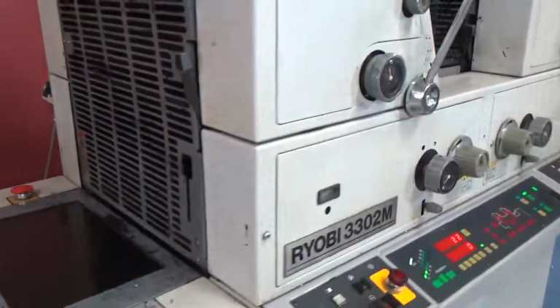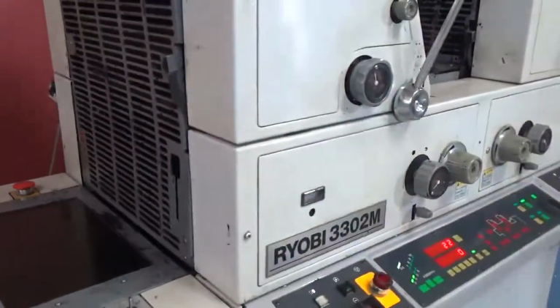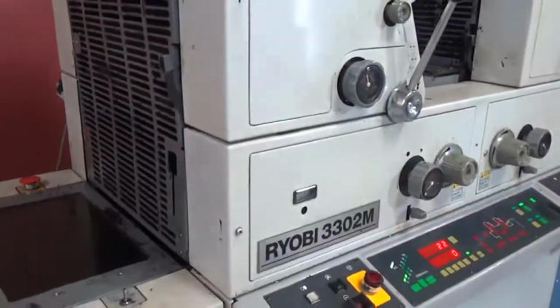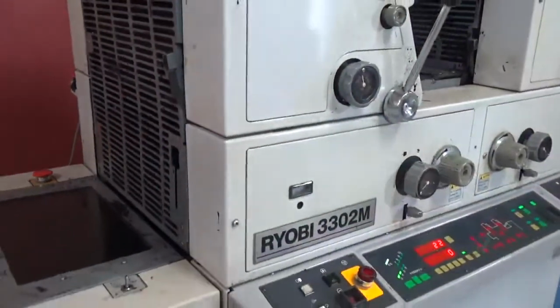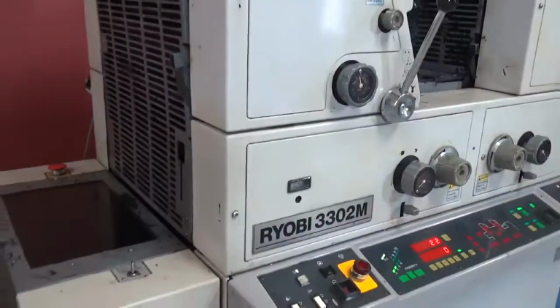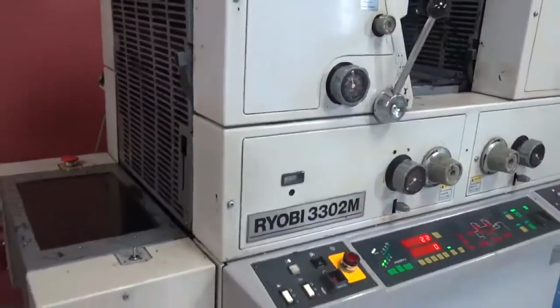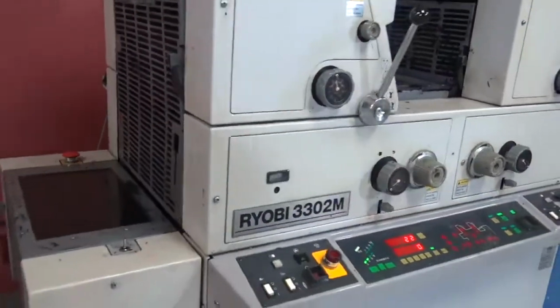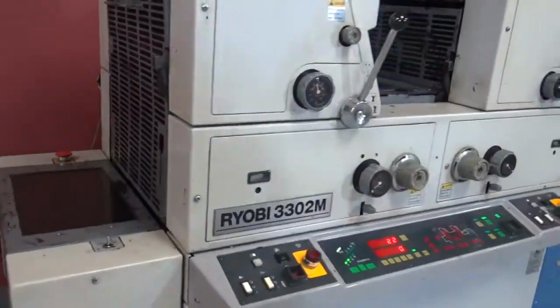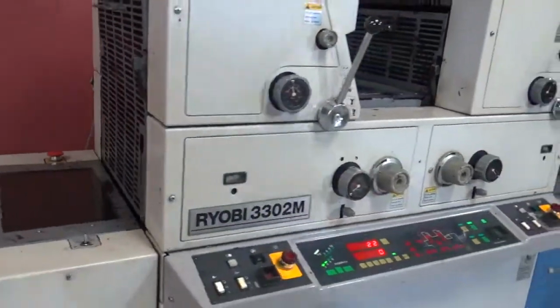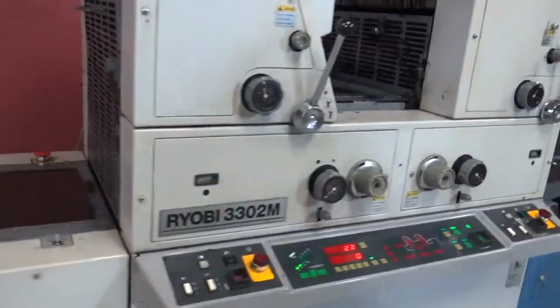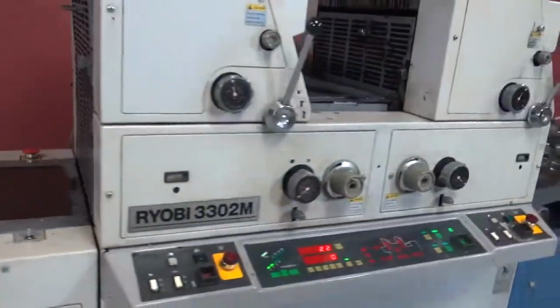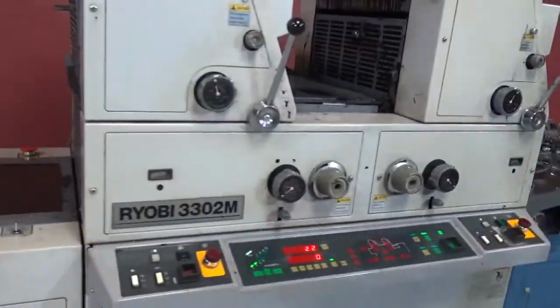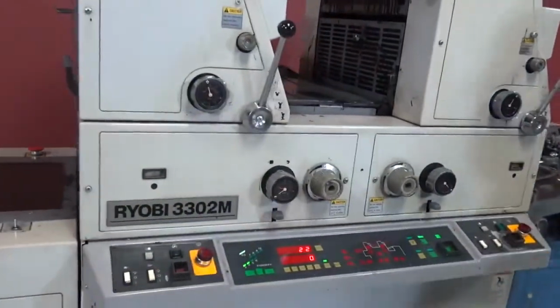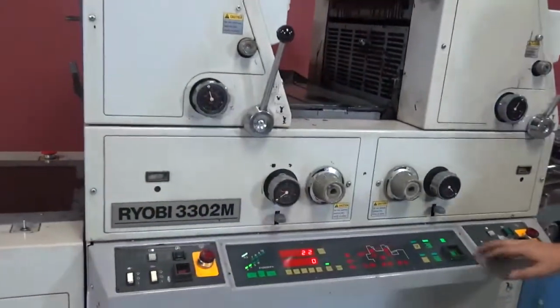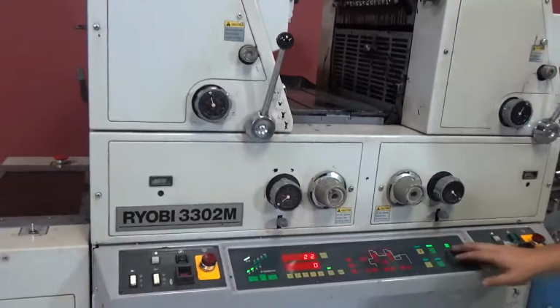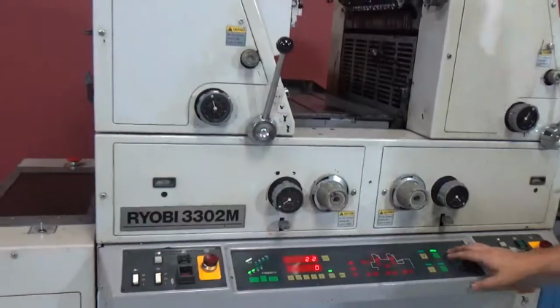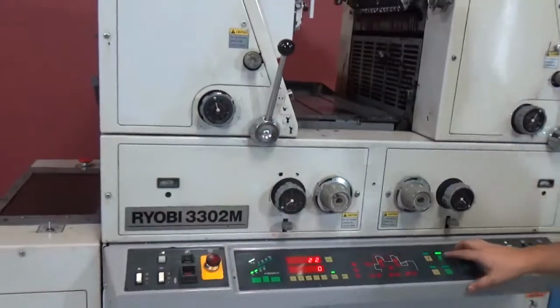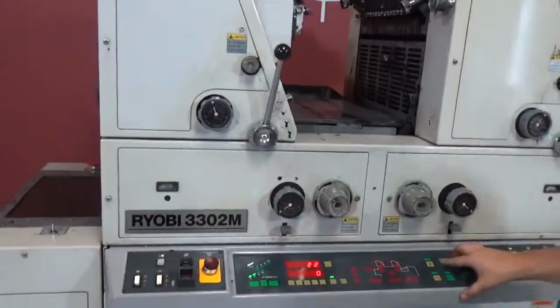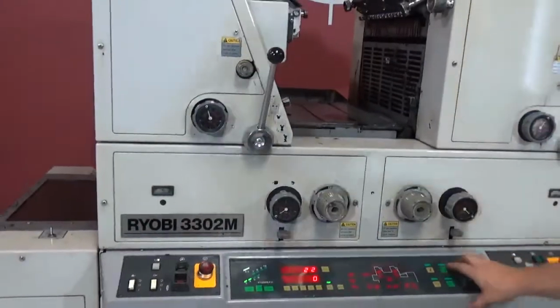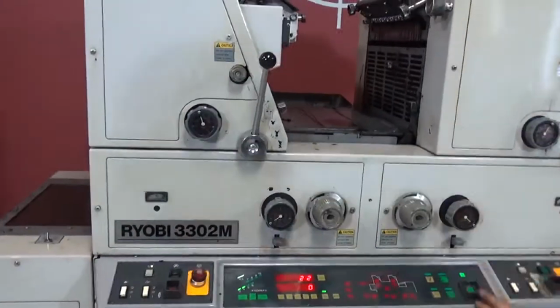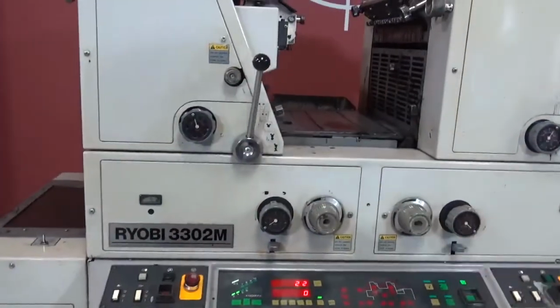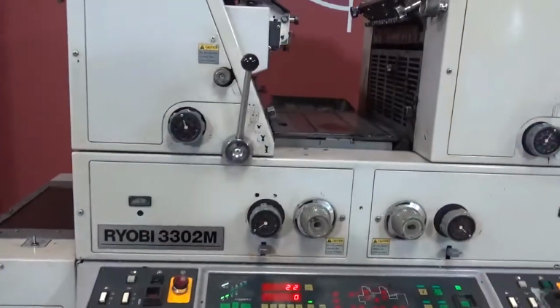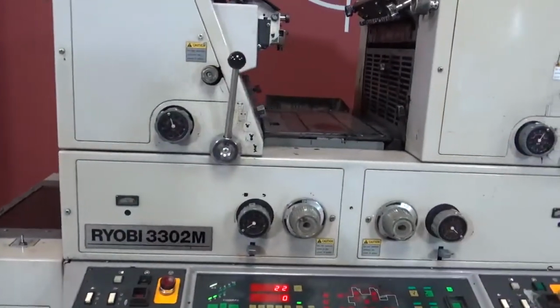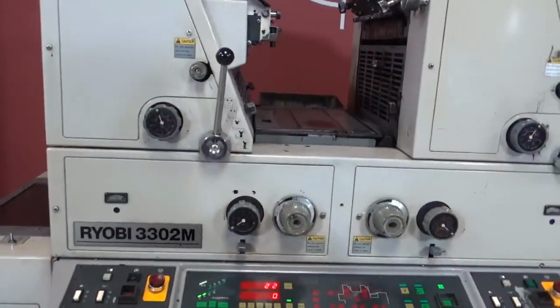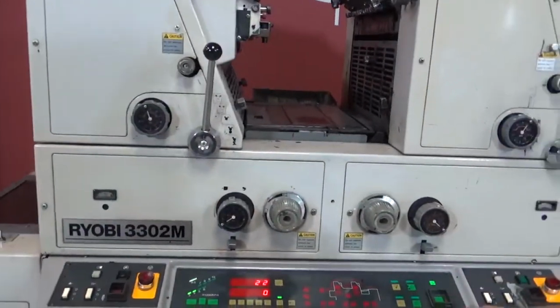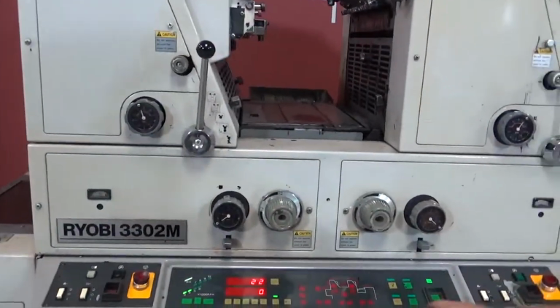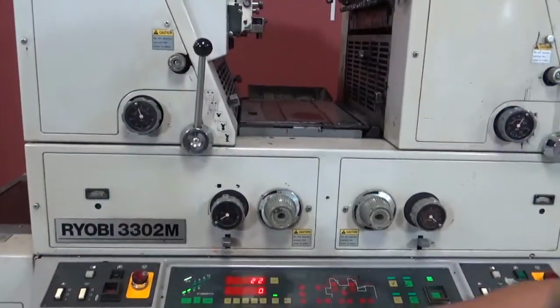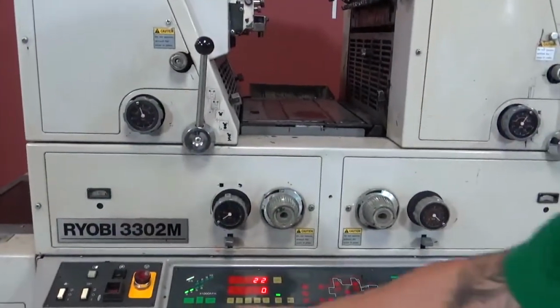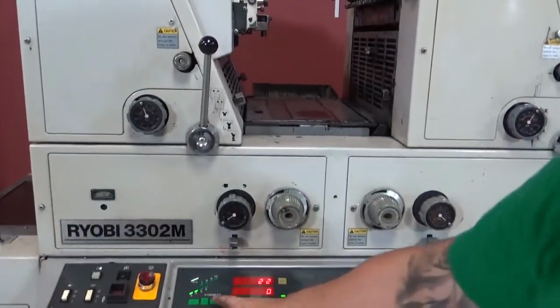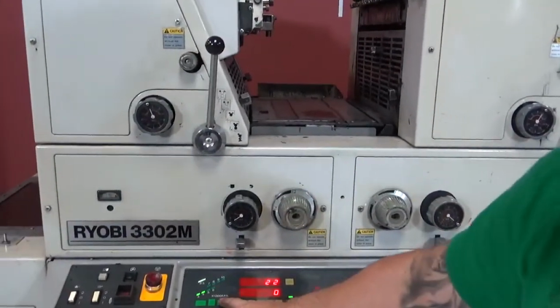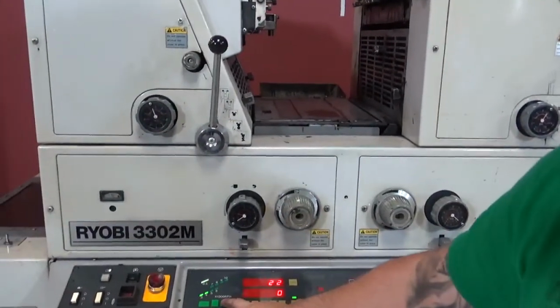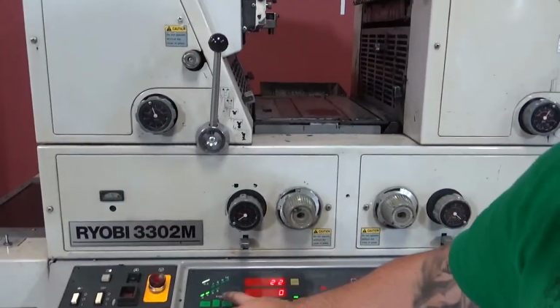We ran out of paper — sorry about that. Here's your speed.